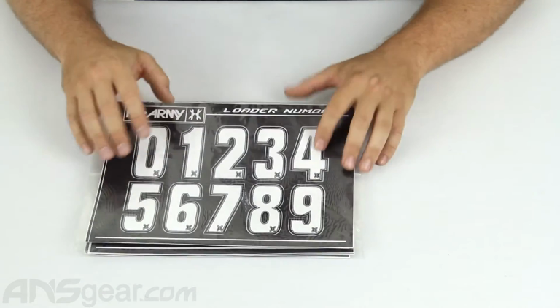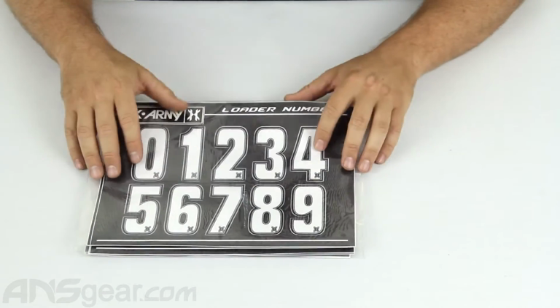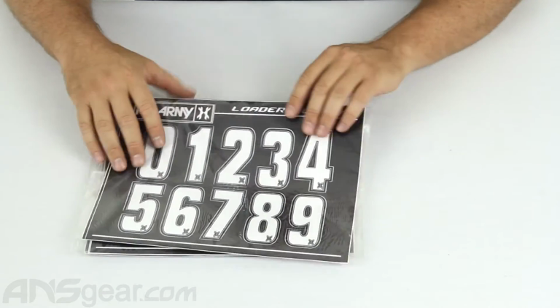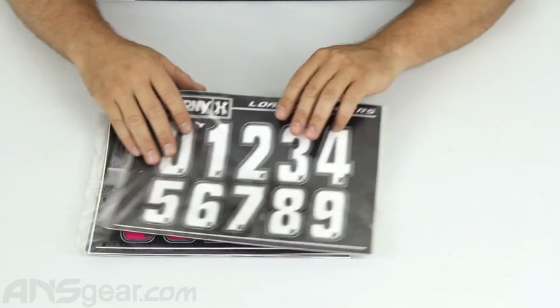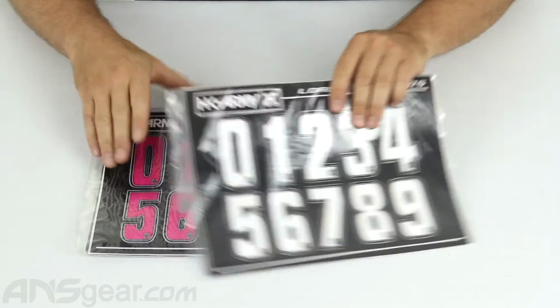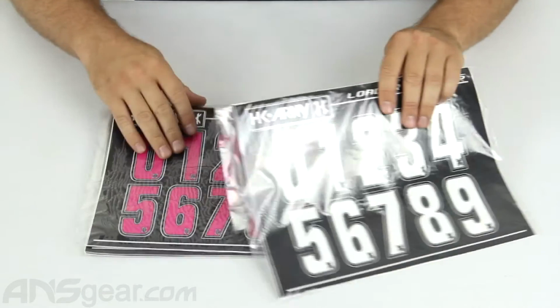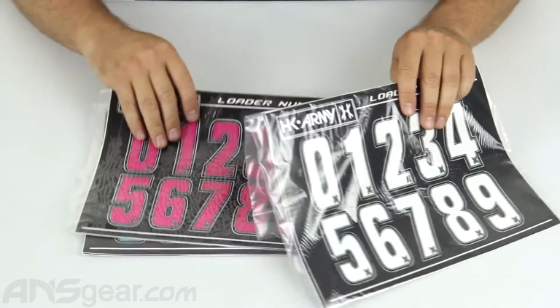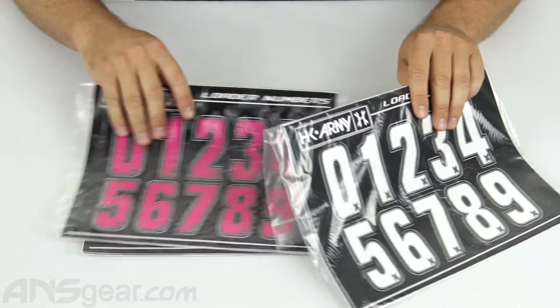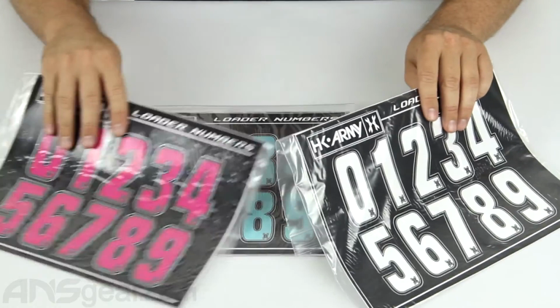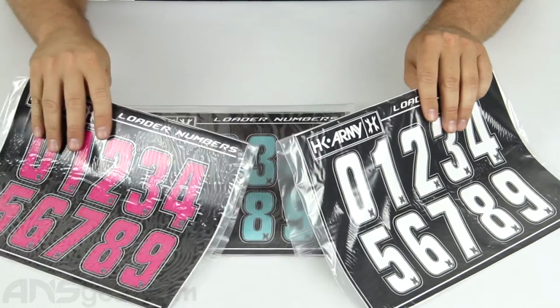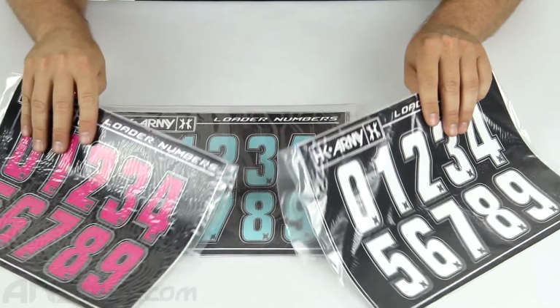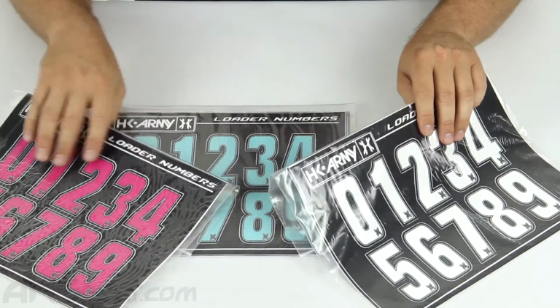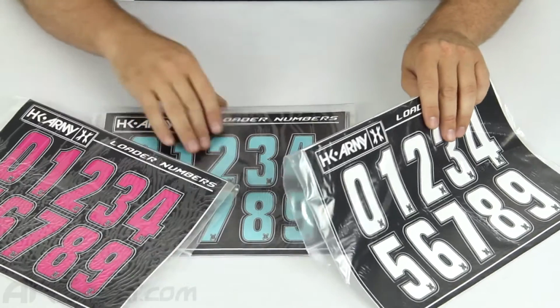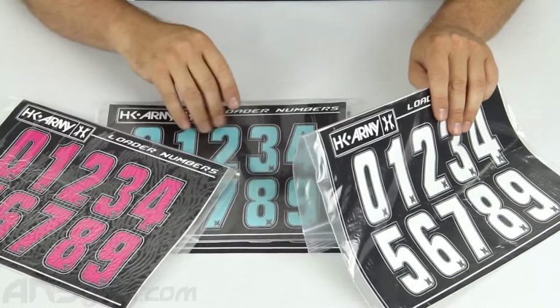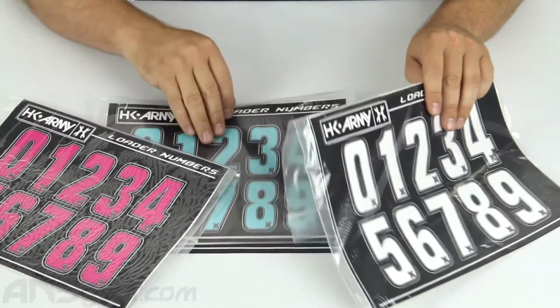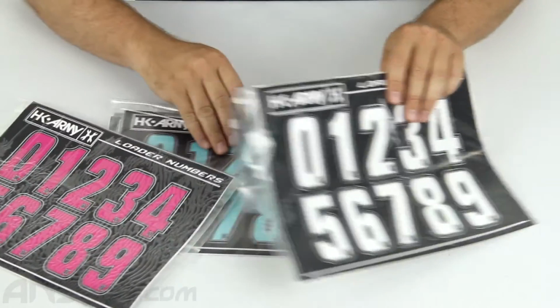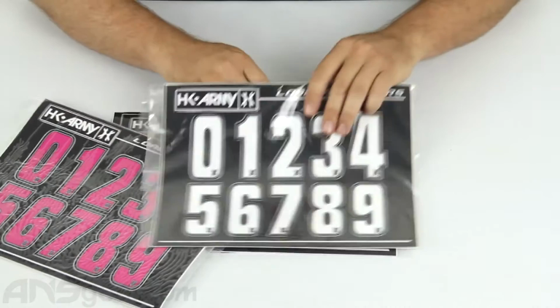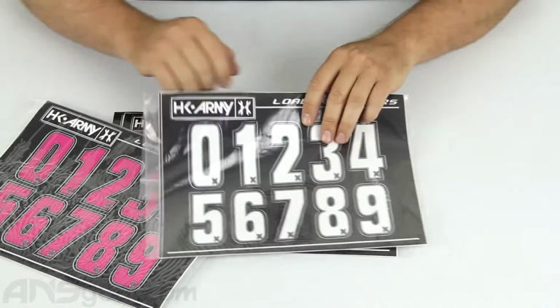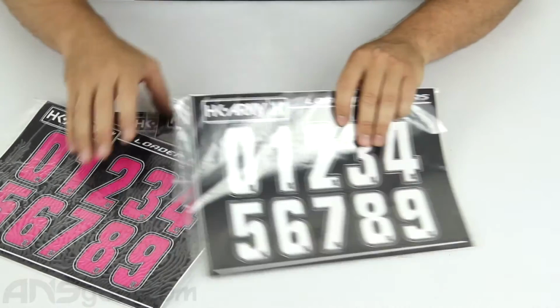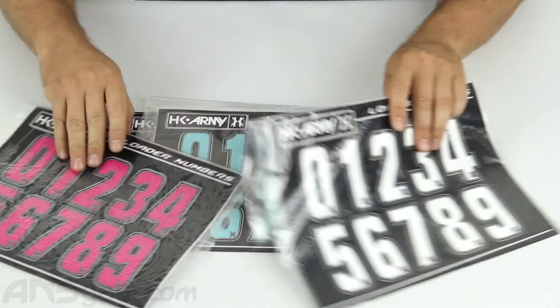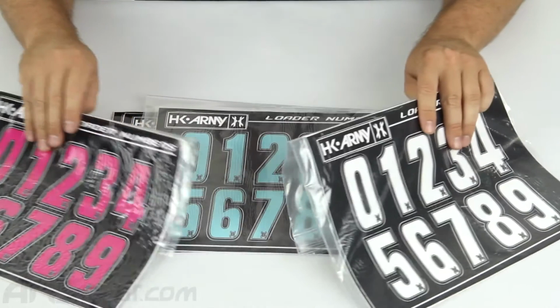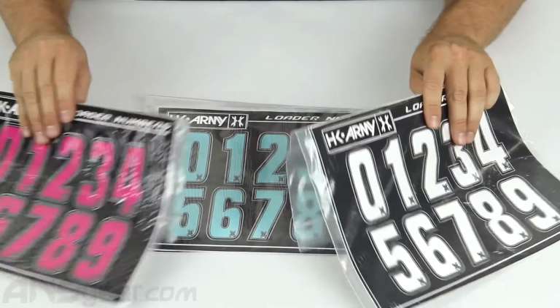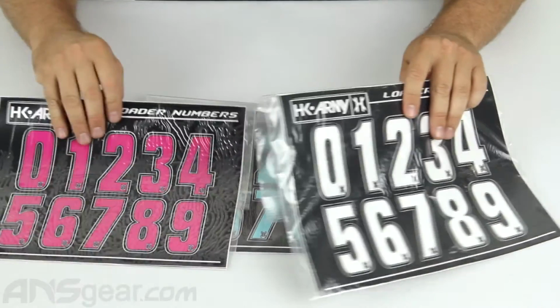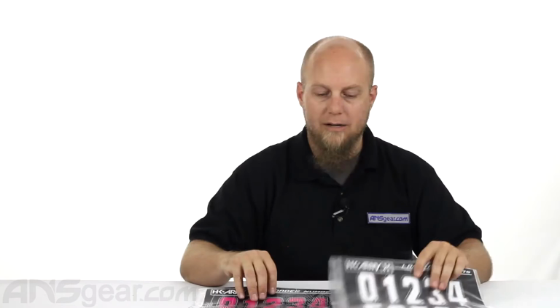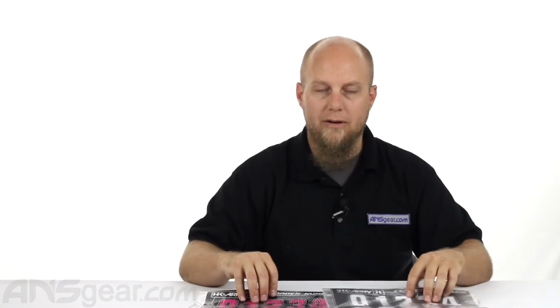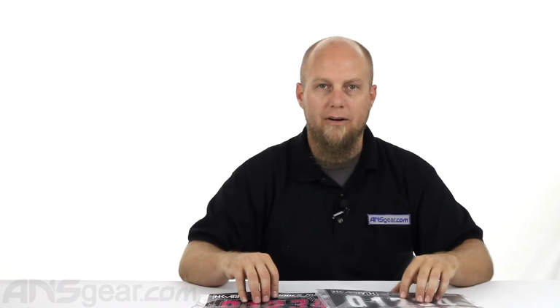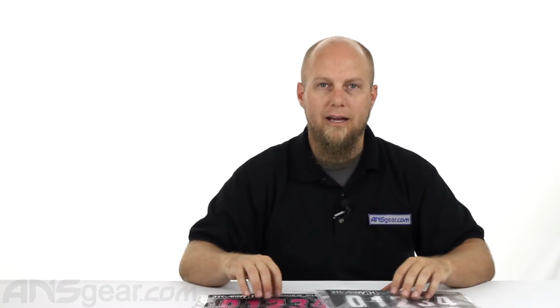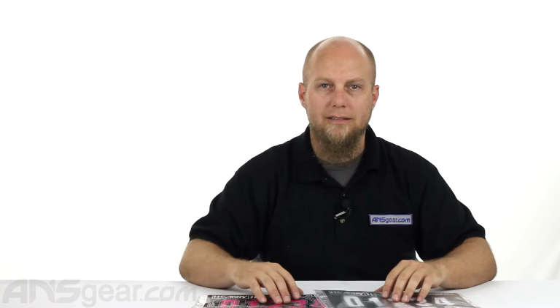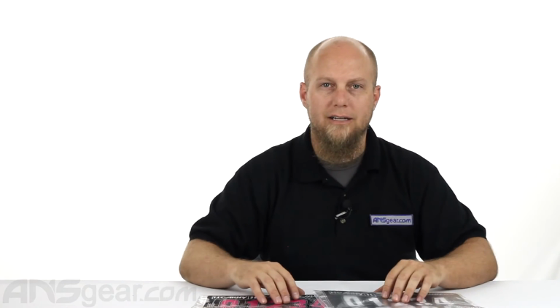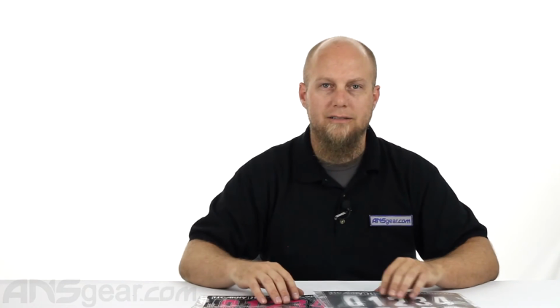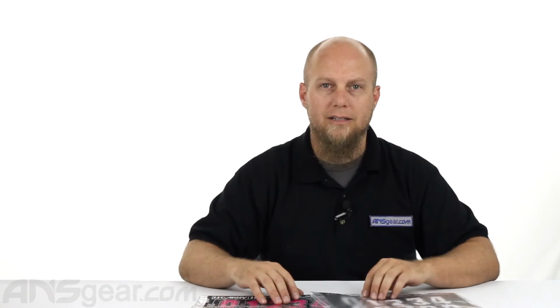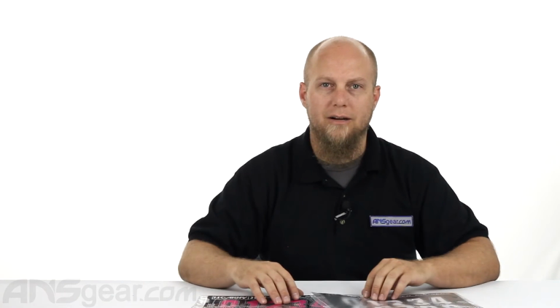Check these out — the new HK loader numbers. Order them through the website. Check them out now at ansgear.com.